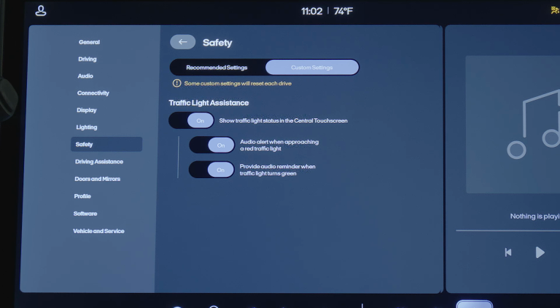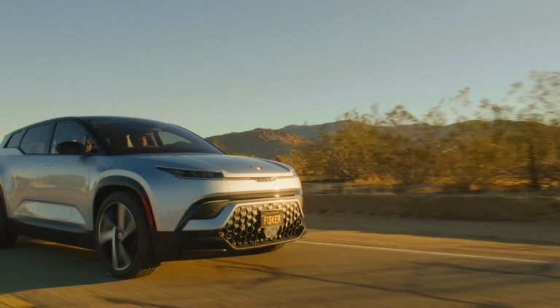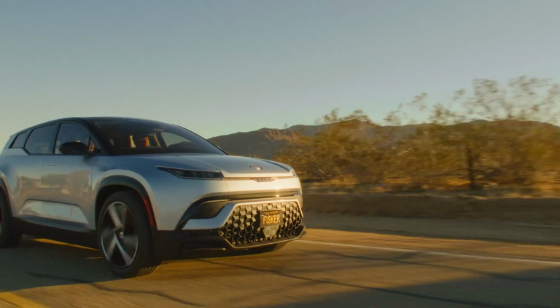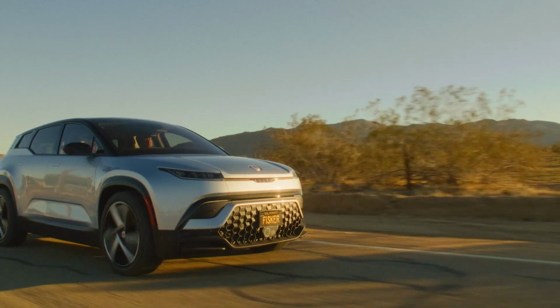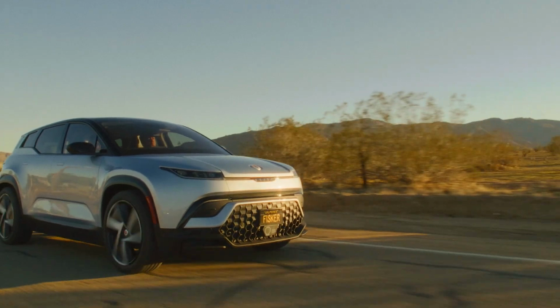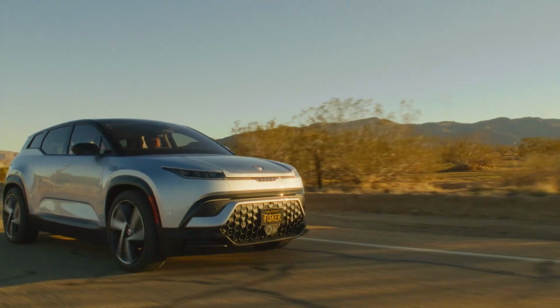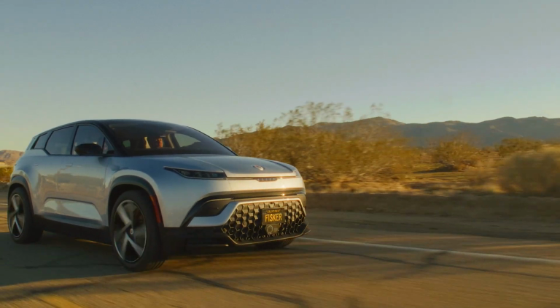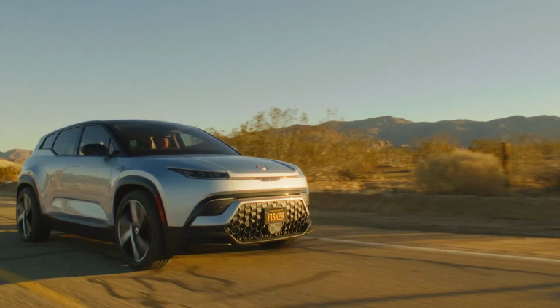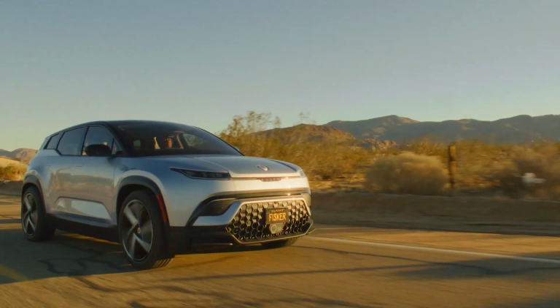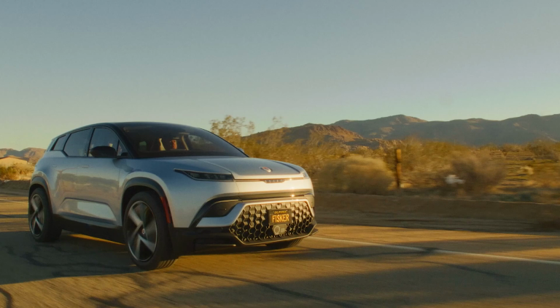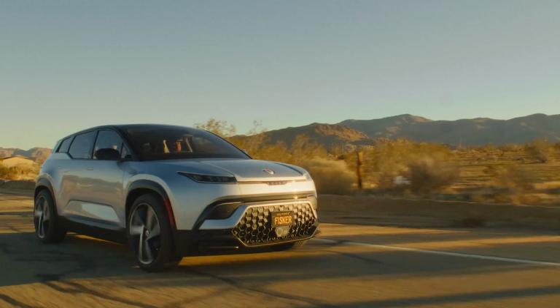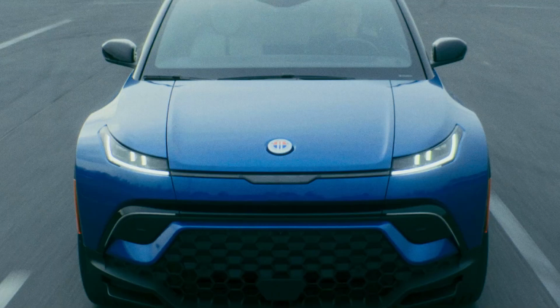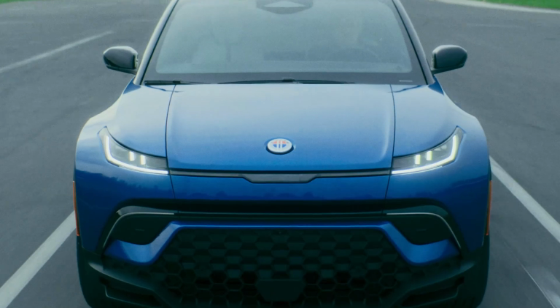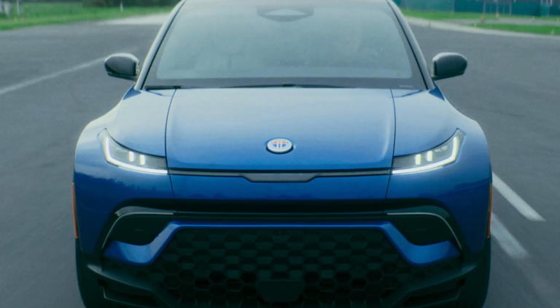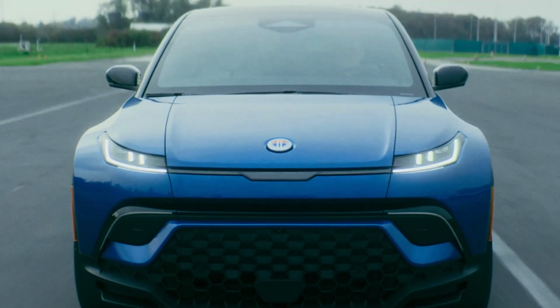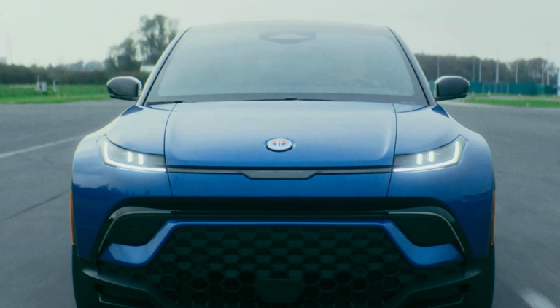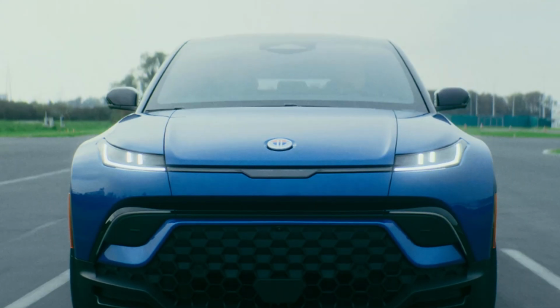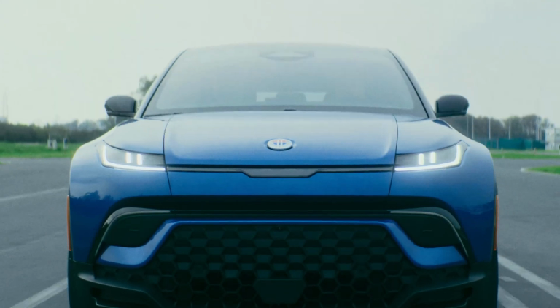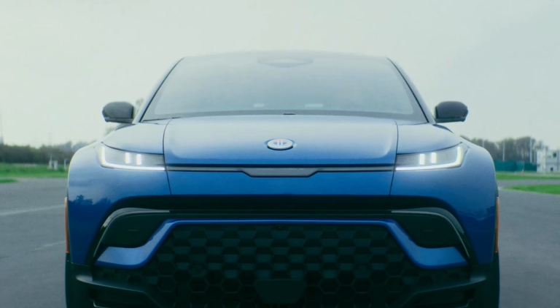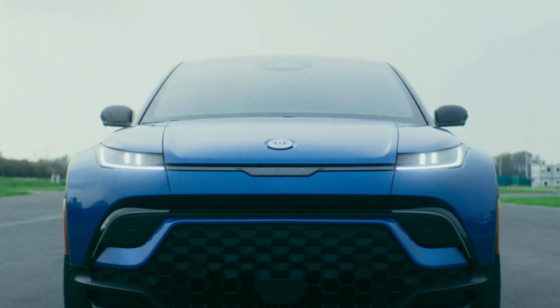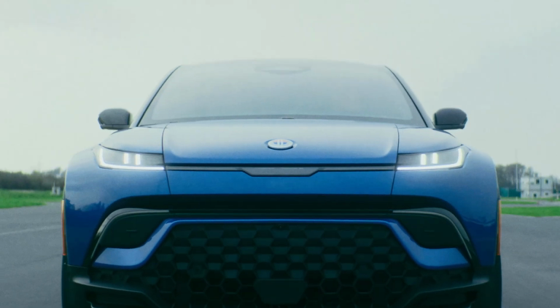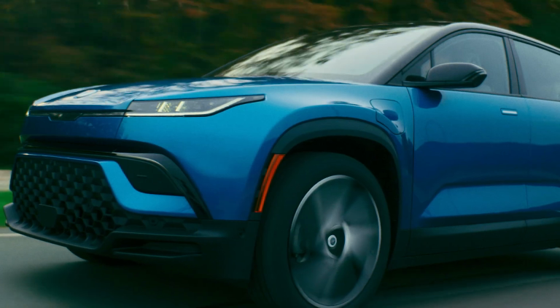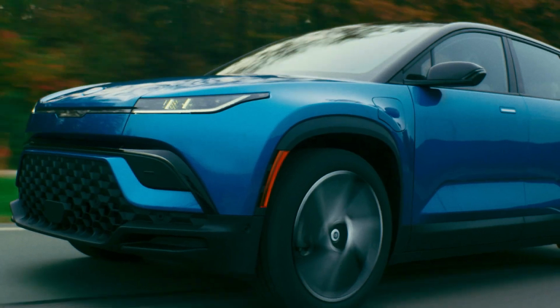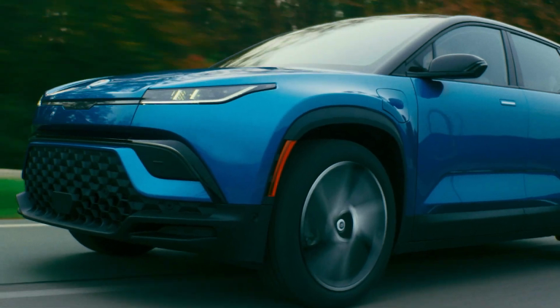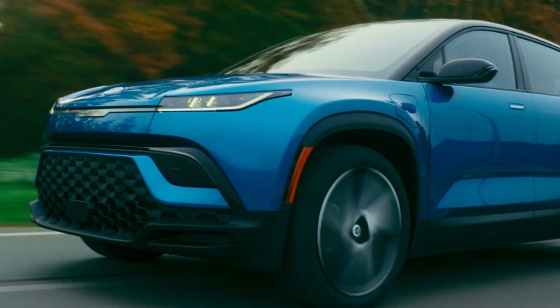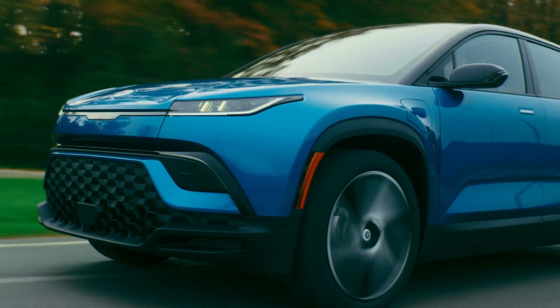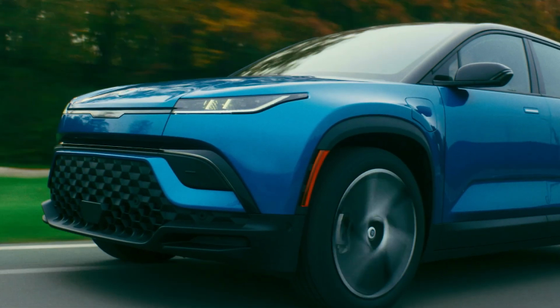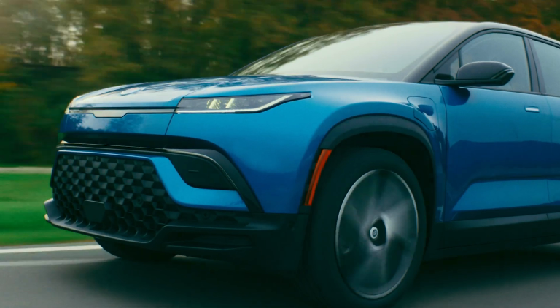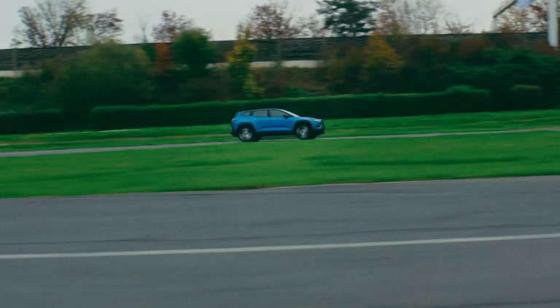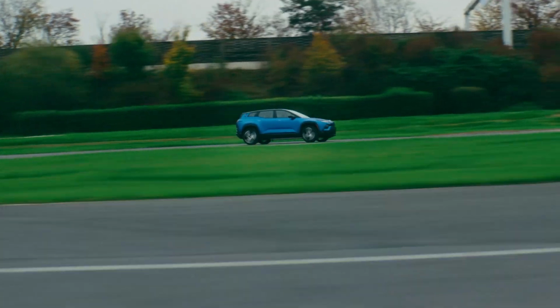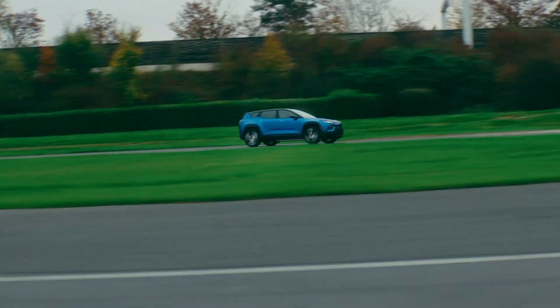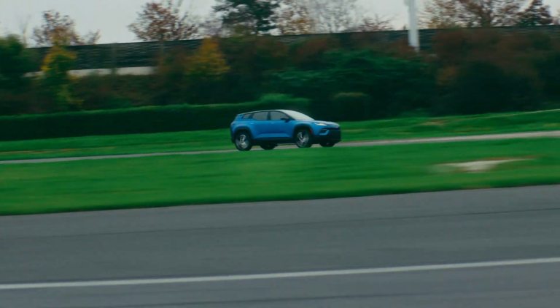For more information, be sure to explore the Fisker Inc. YouTube channel or visit FiskerInc.com for further details.